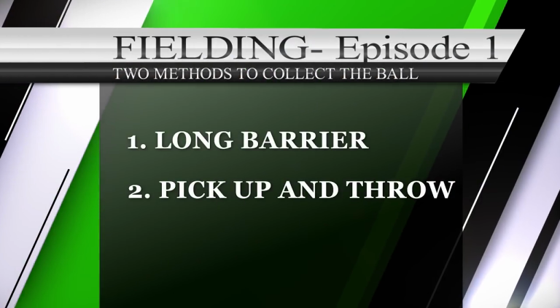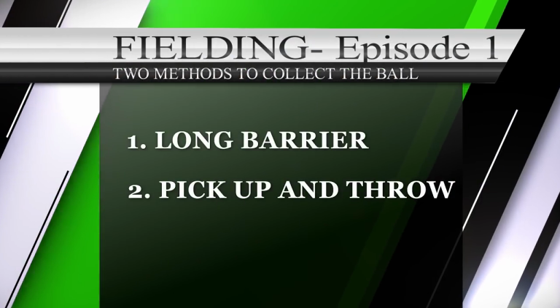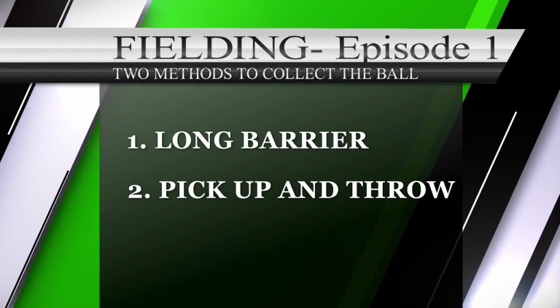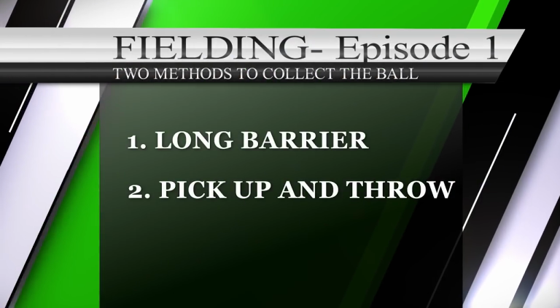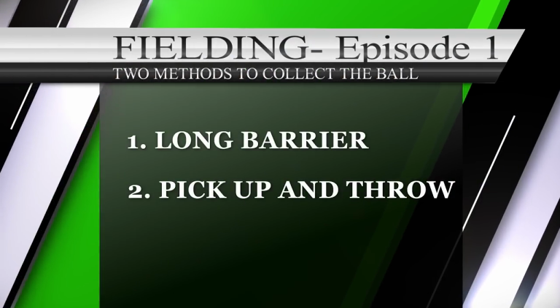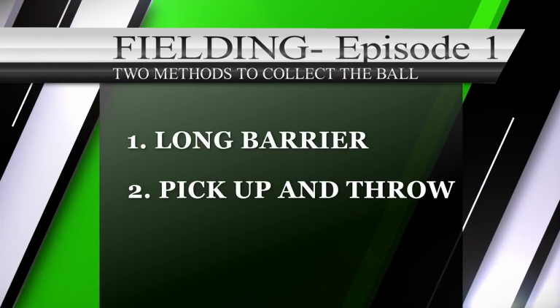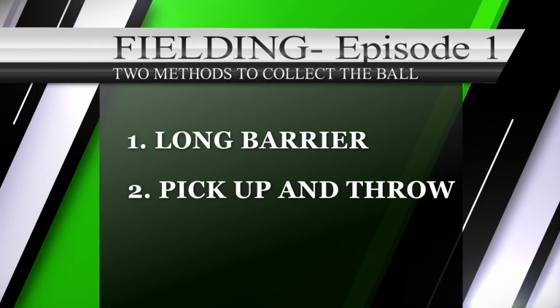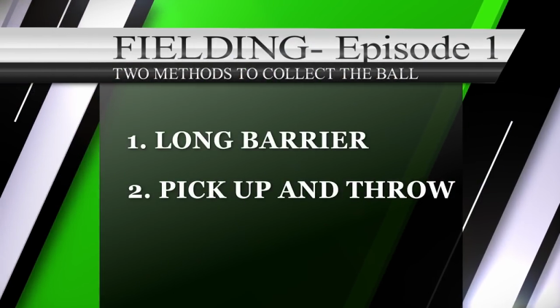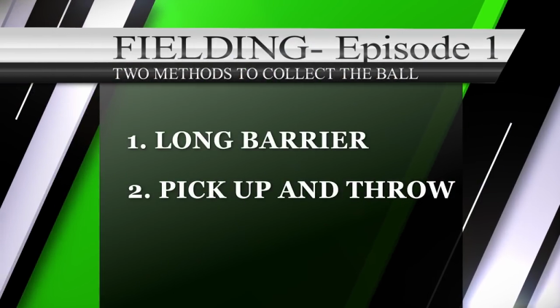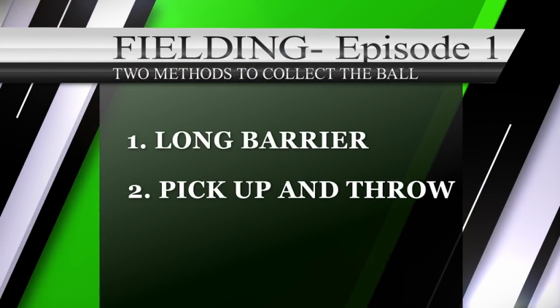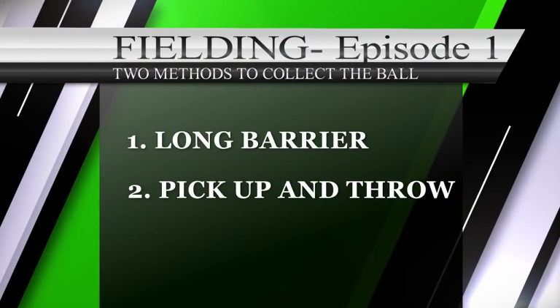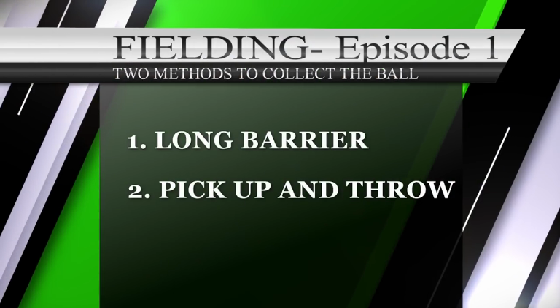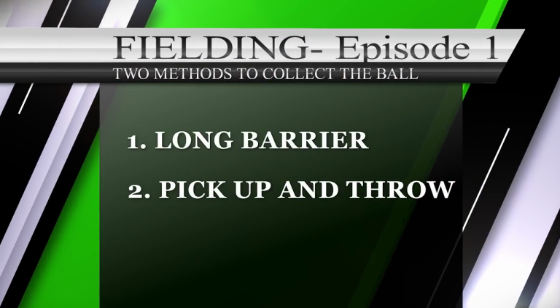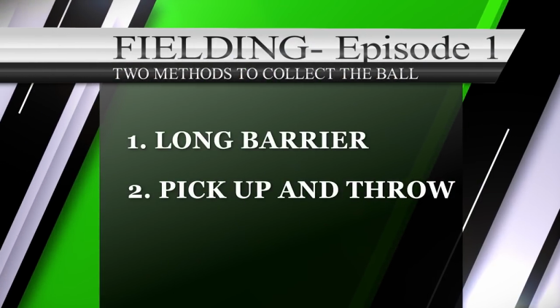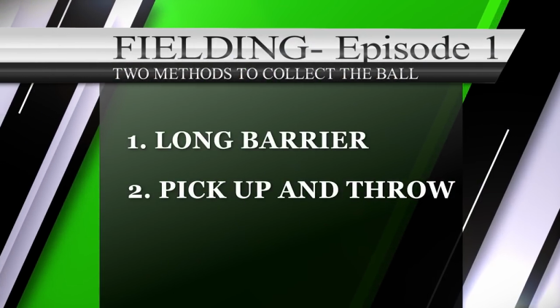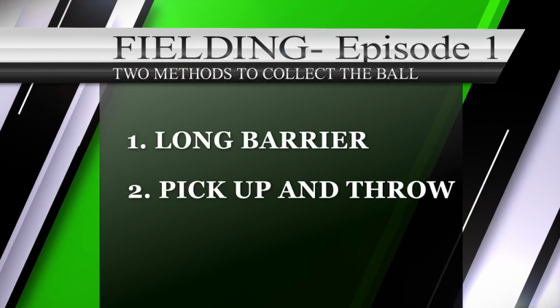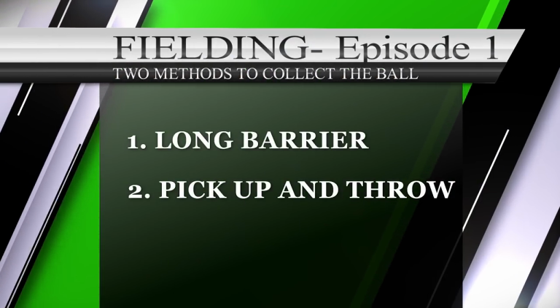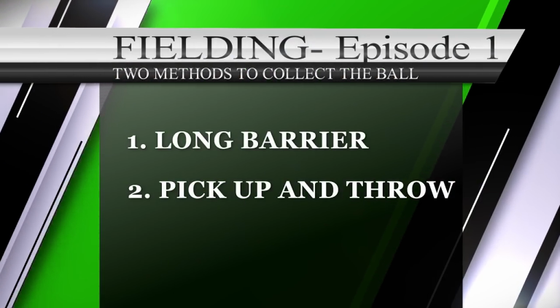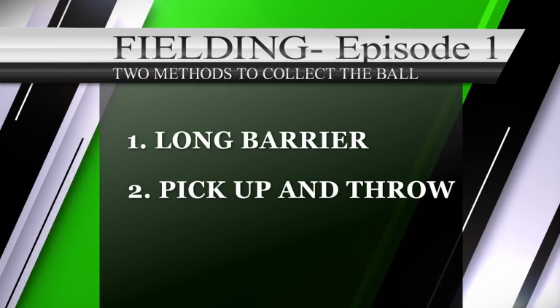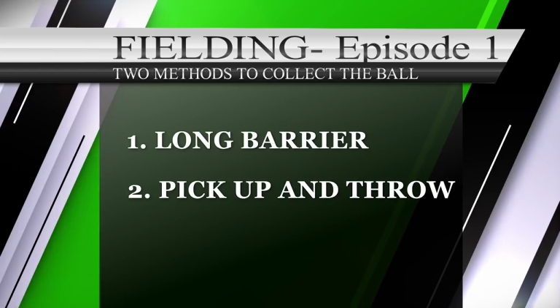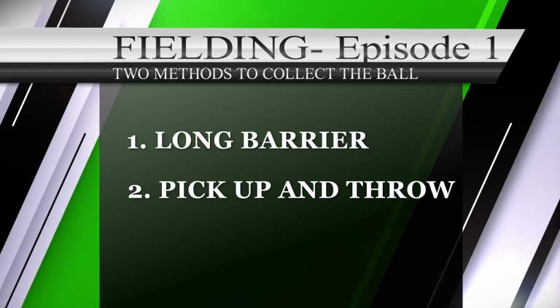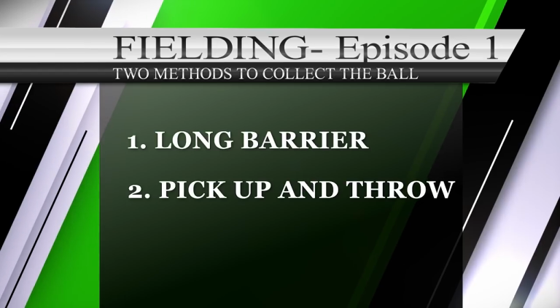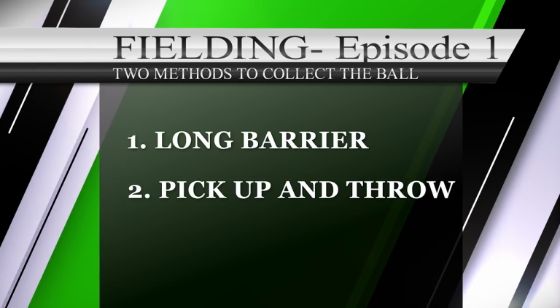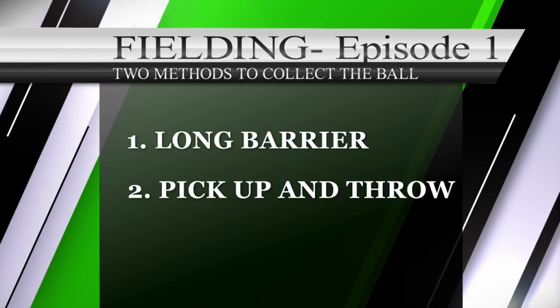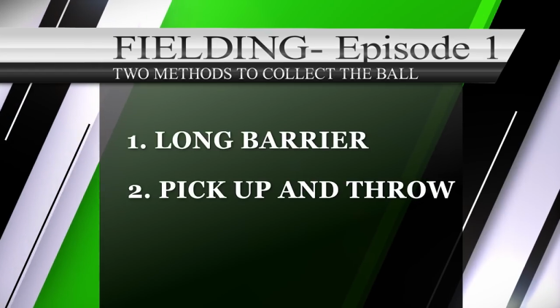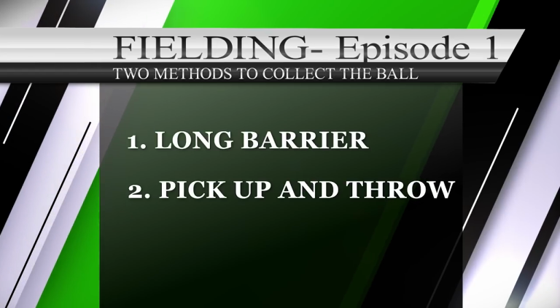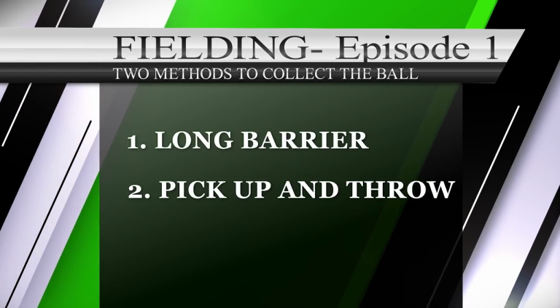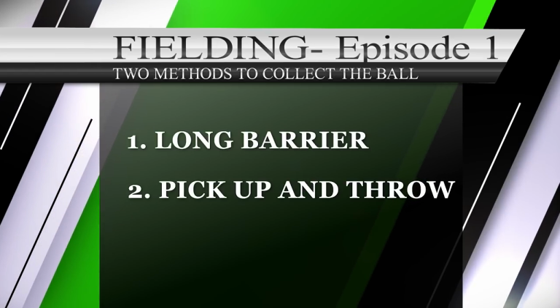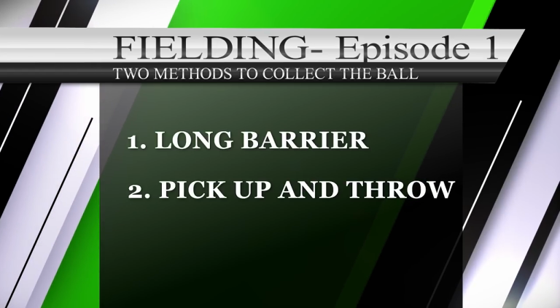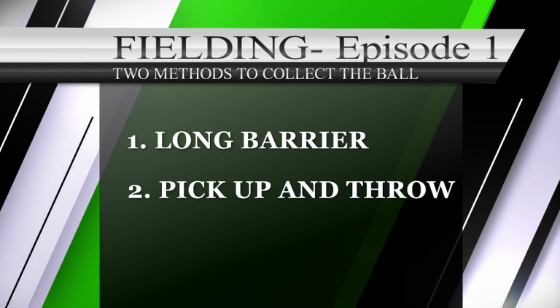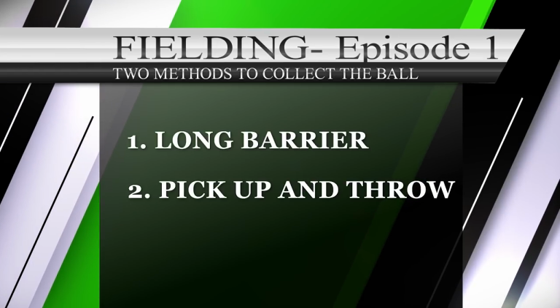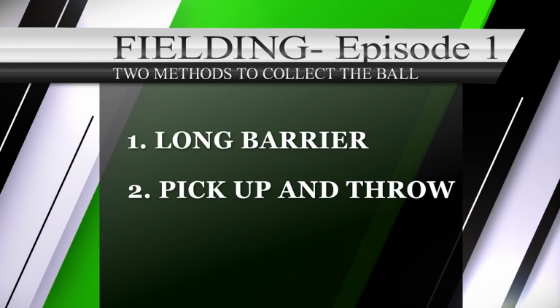Welcome back to our channel, Shuffle Future. Today we have two topics: first is long barrier, and second is pick up and throw. Let's go straight into the first point.